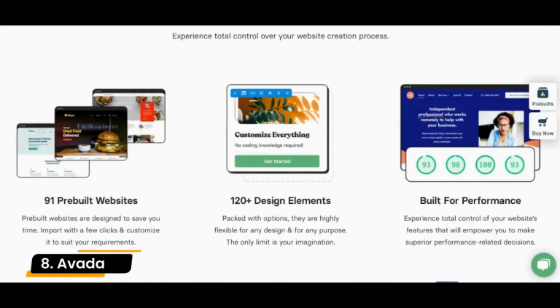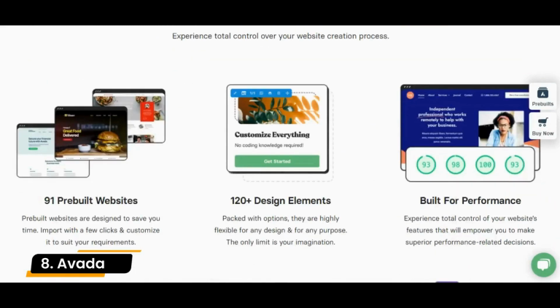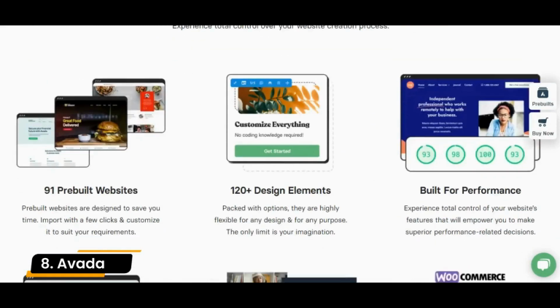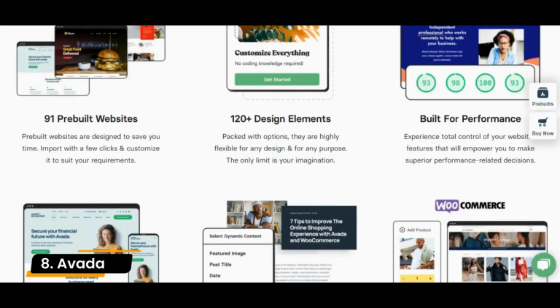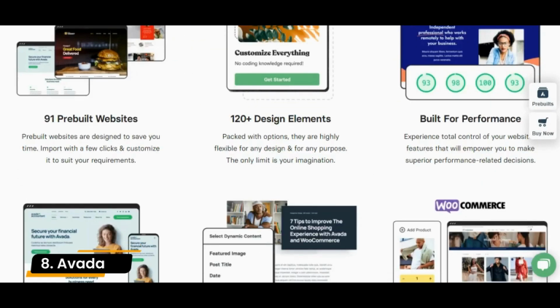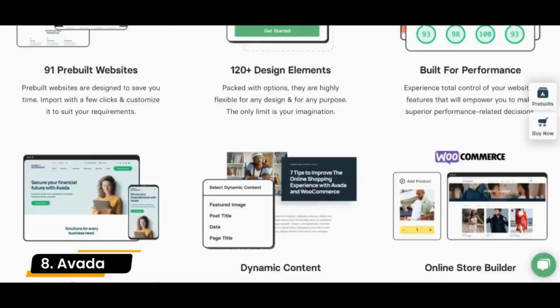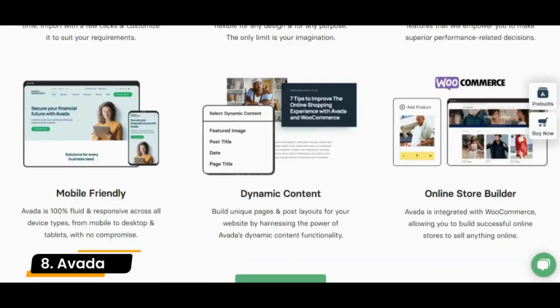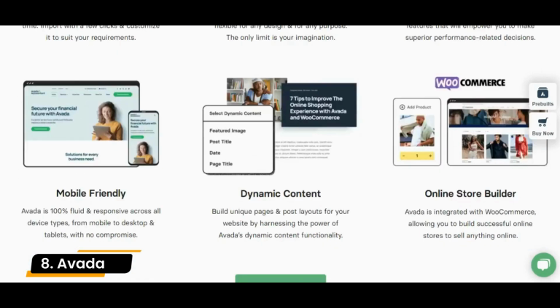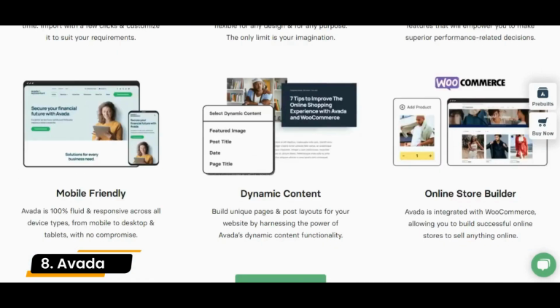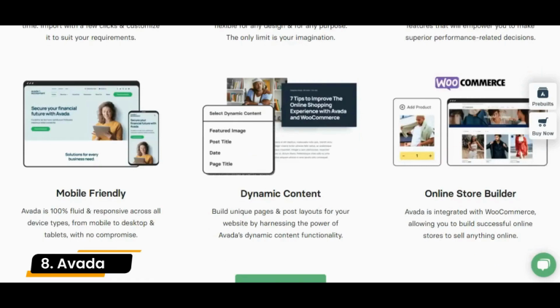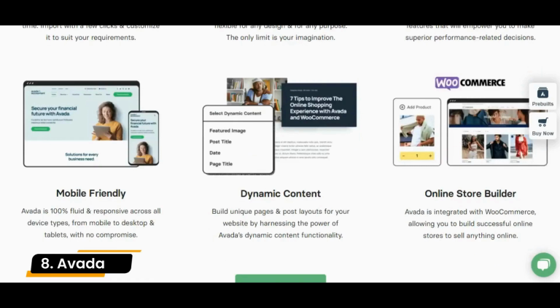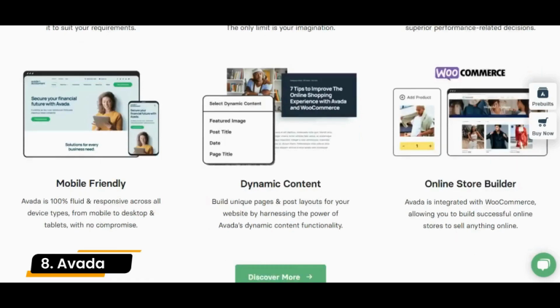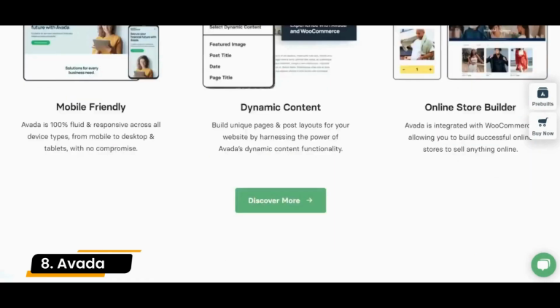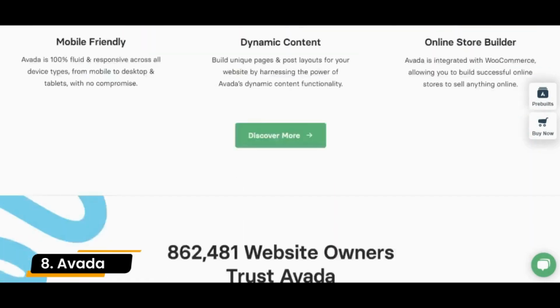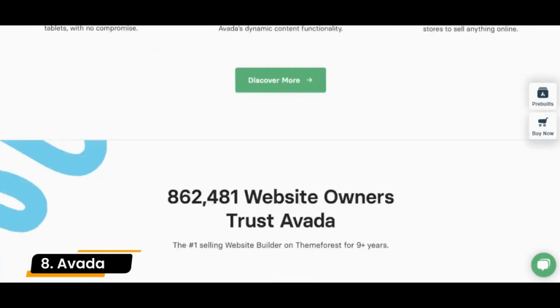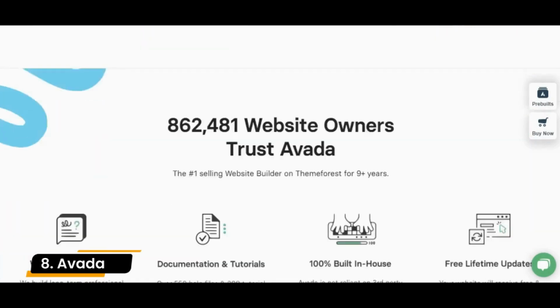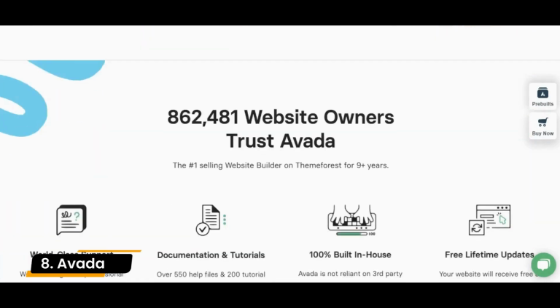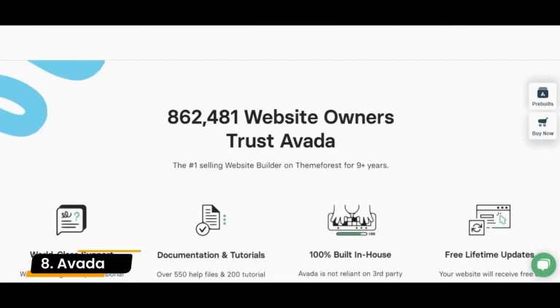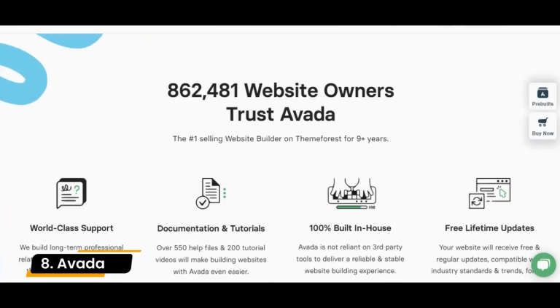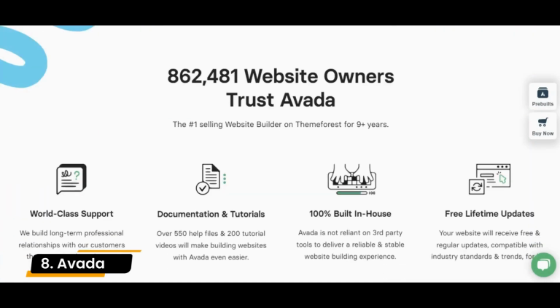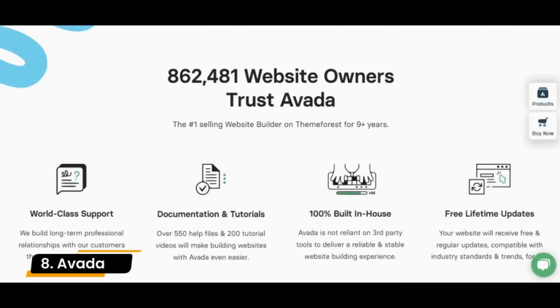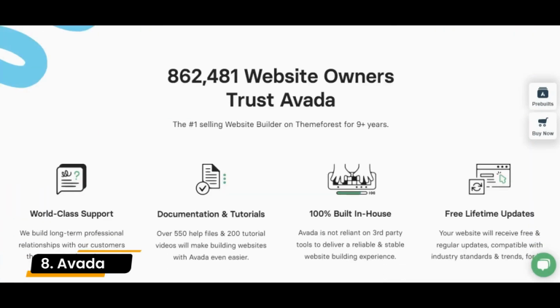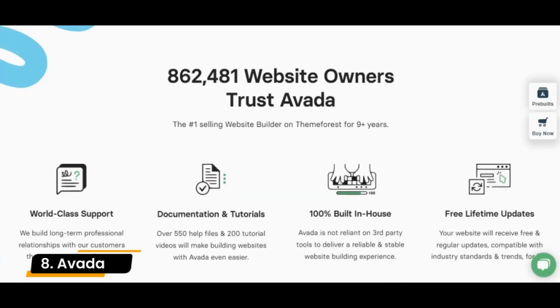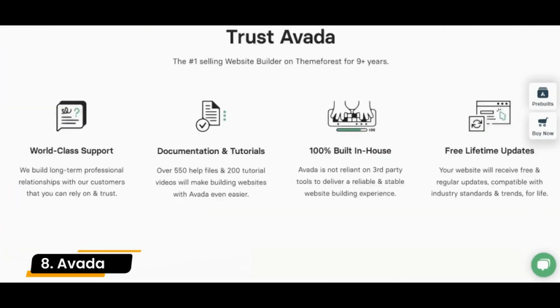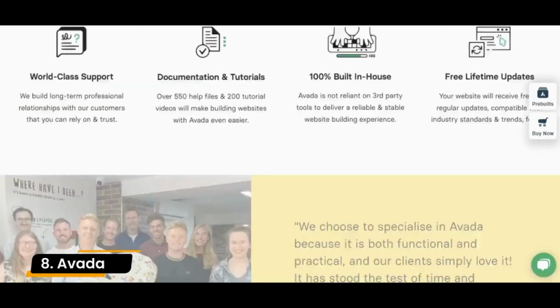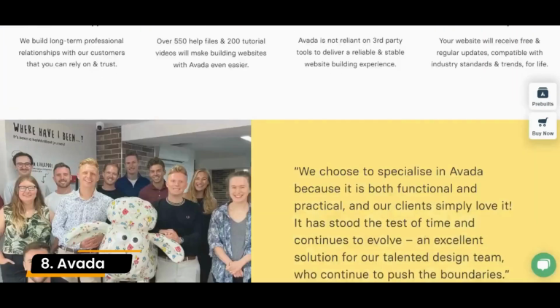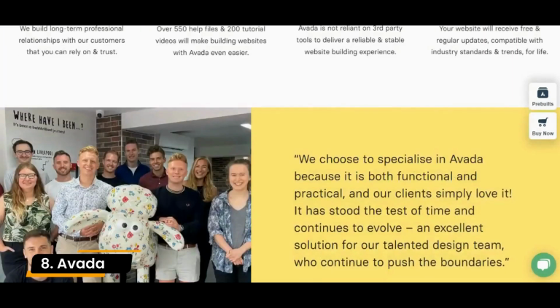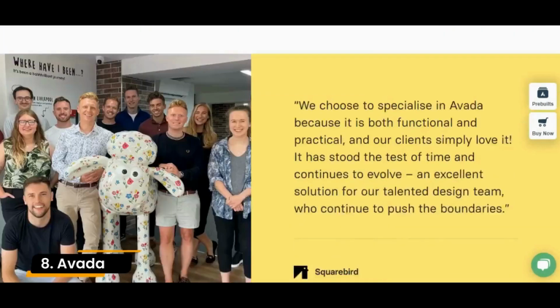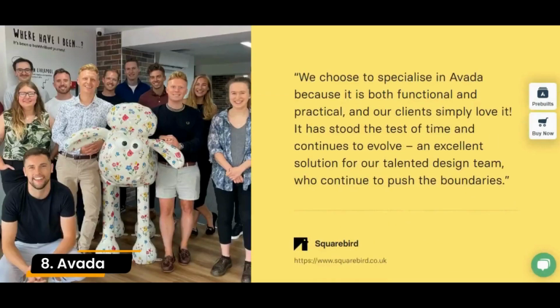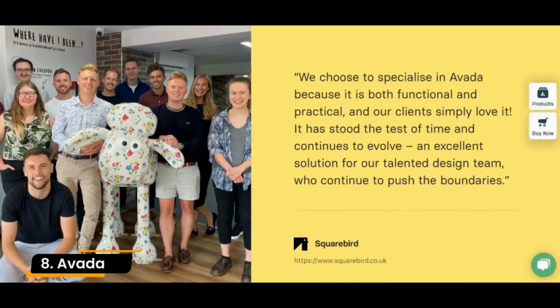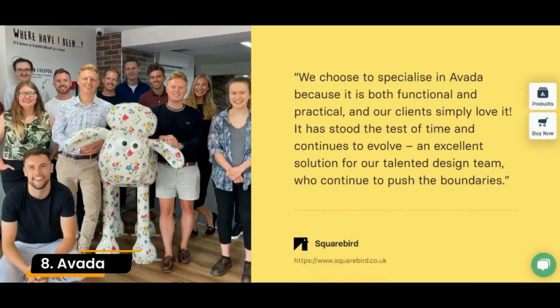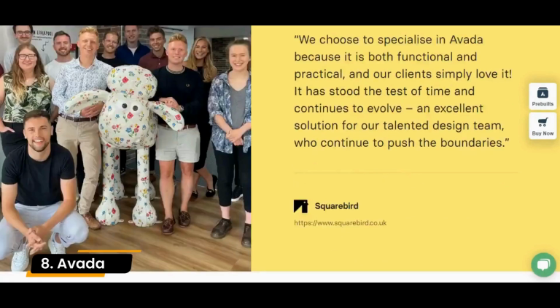You have a customized header and footer, customized 404 and search result pages, slider banners, and a list of layouts.